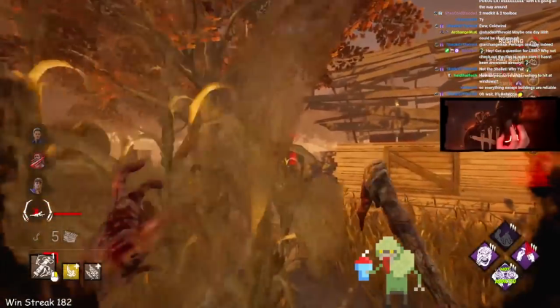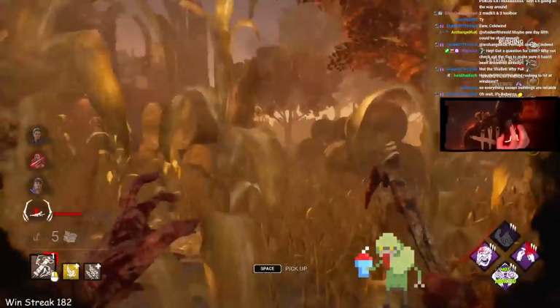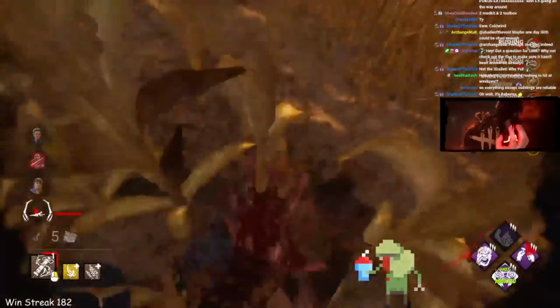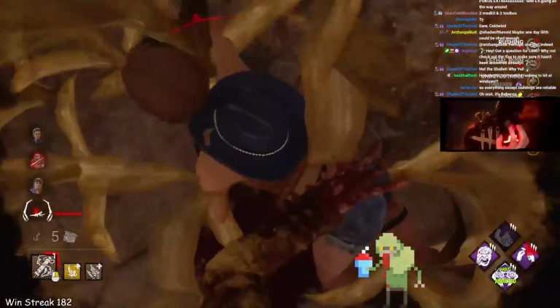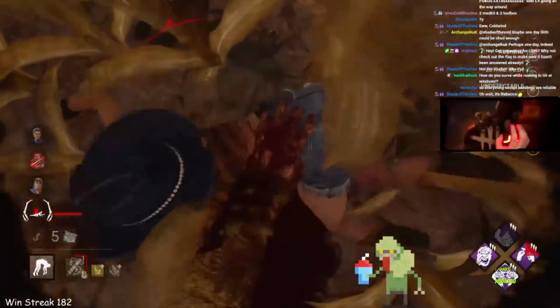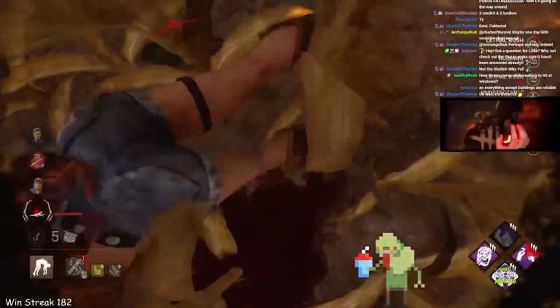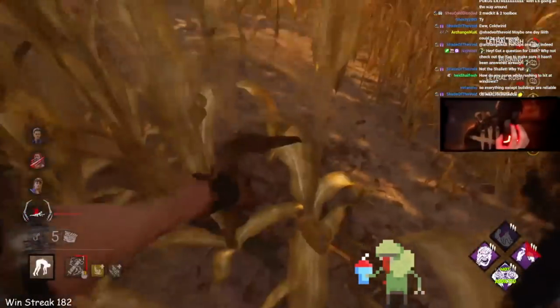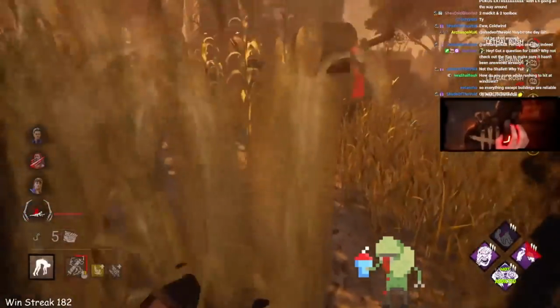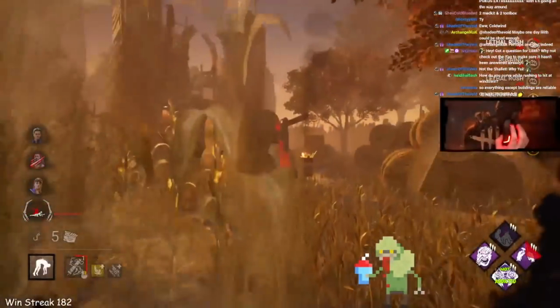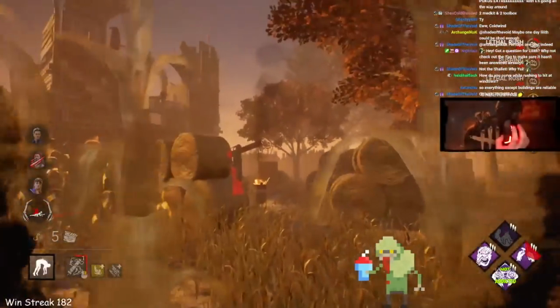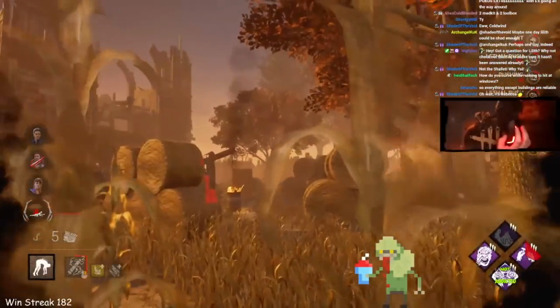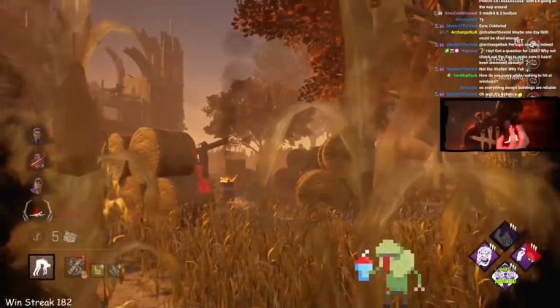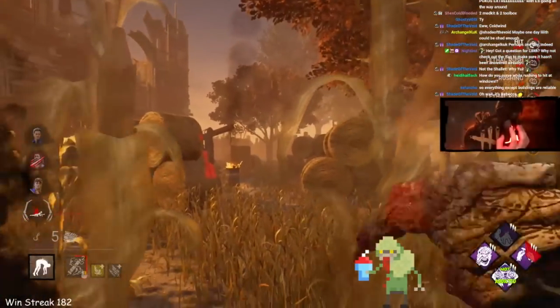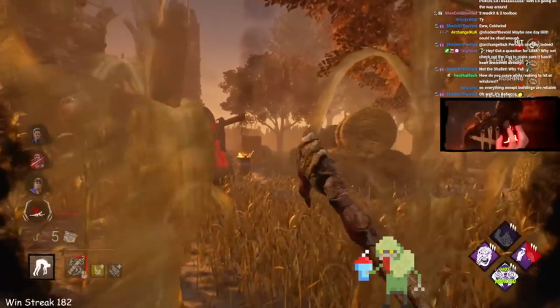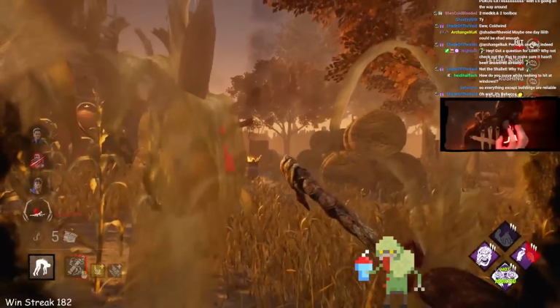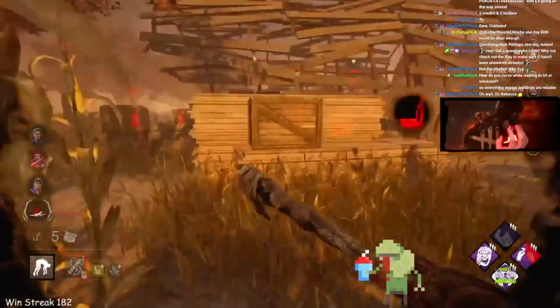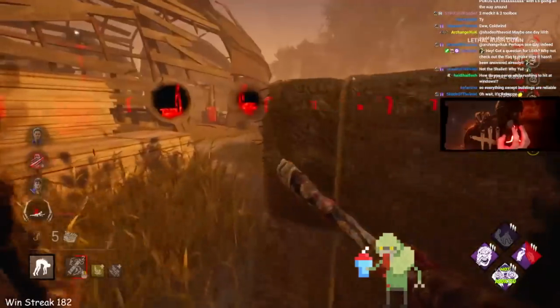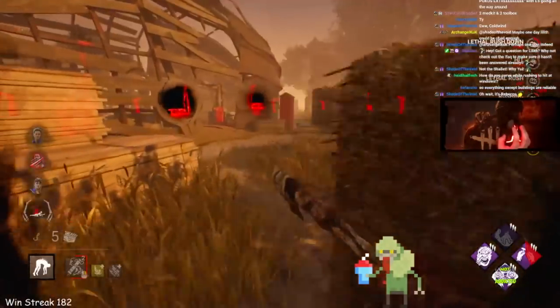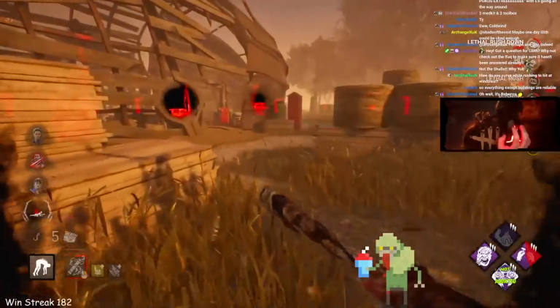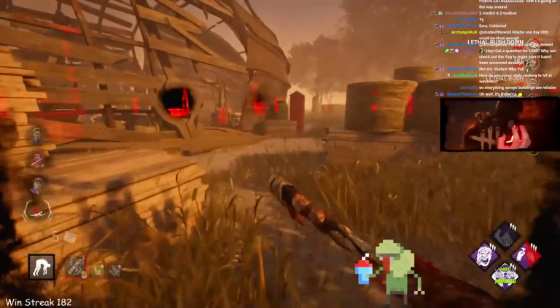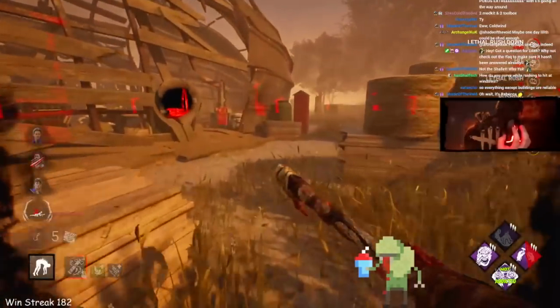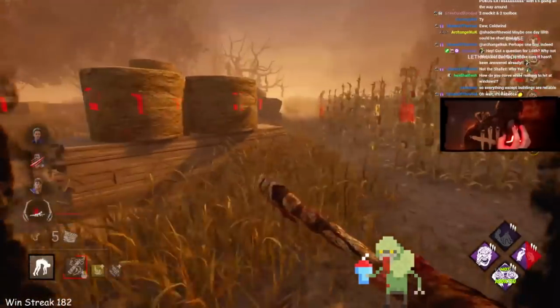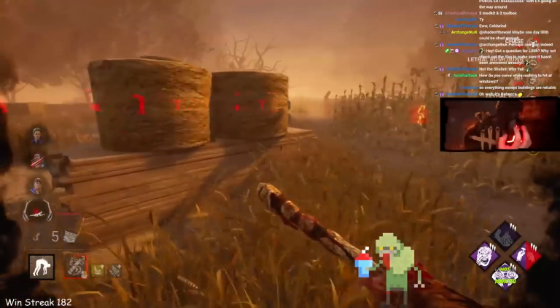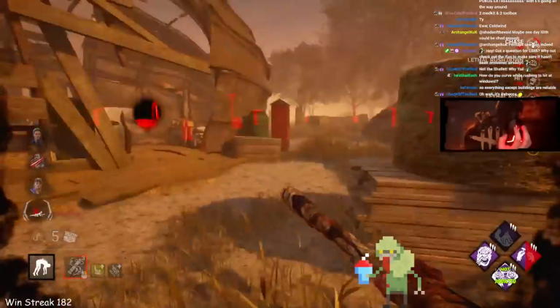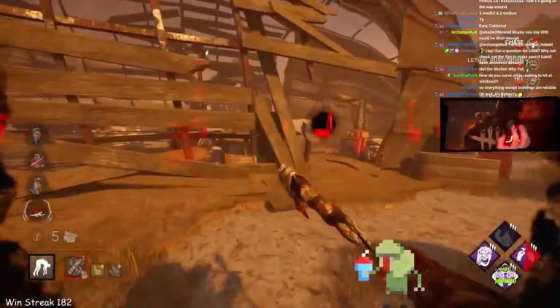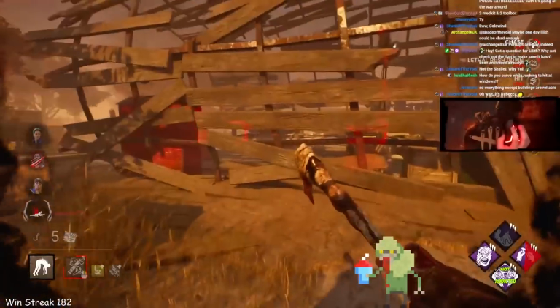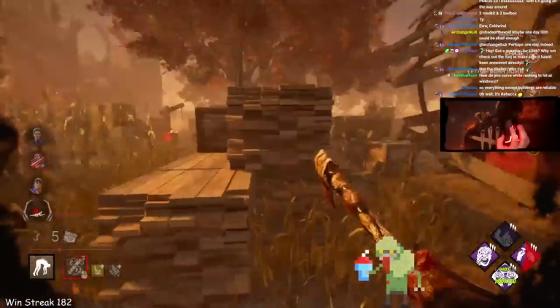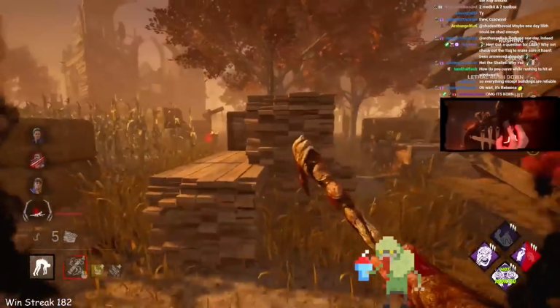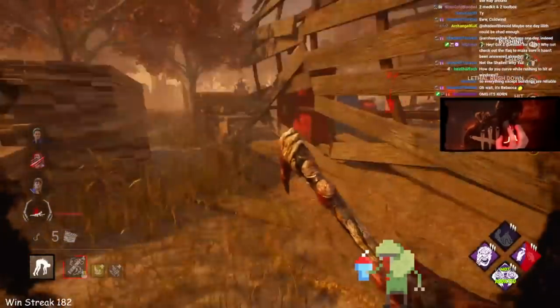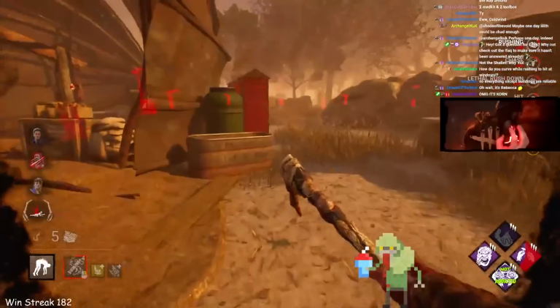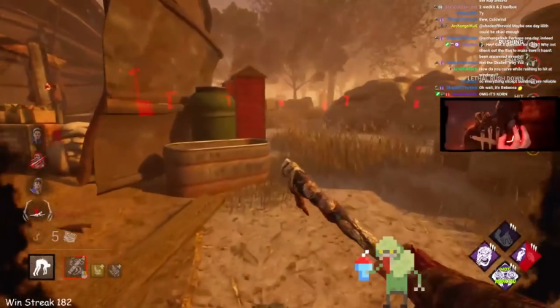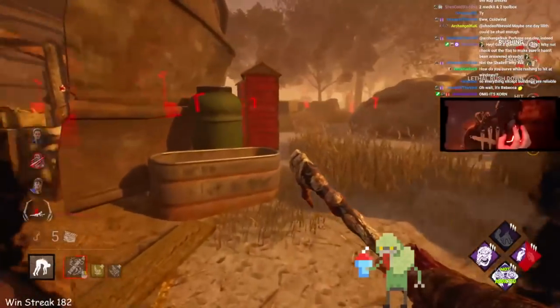That generator just went off — fantastic, that was the one on the right side towards shack. Double Tinkerer — oh, spicy!